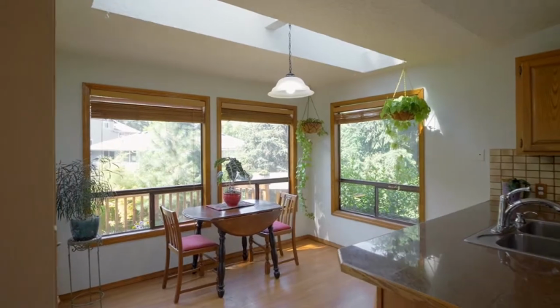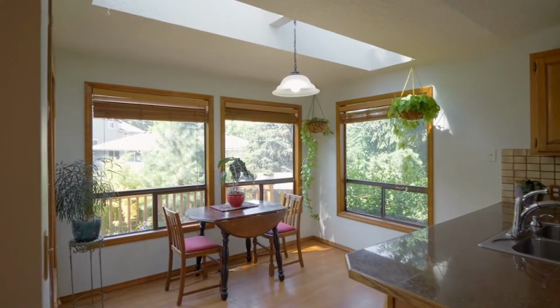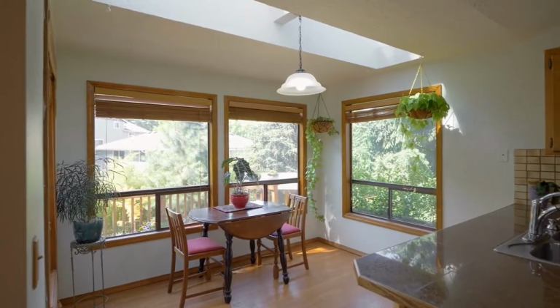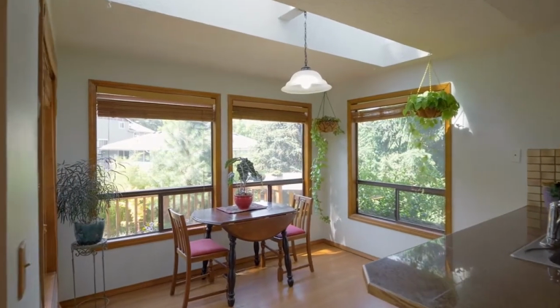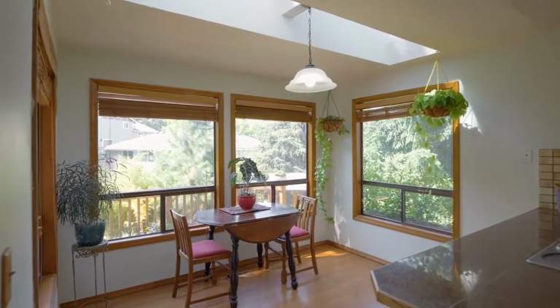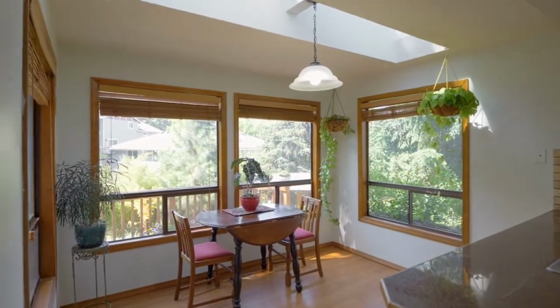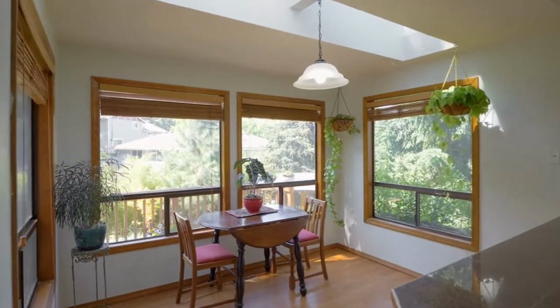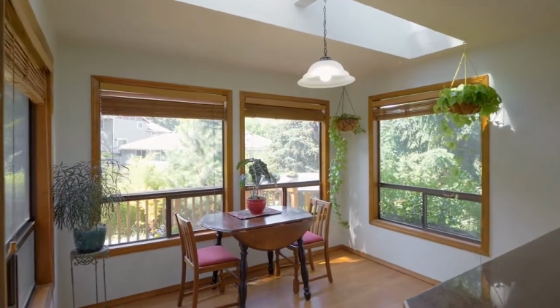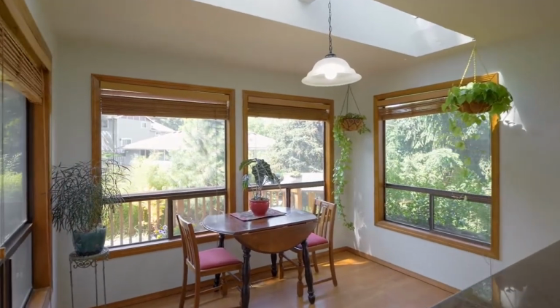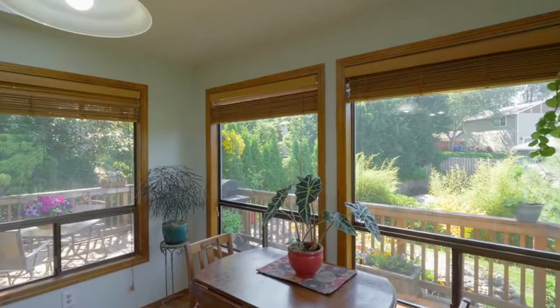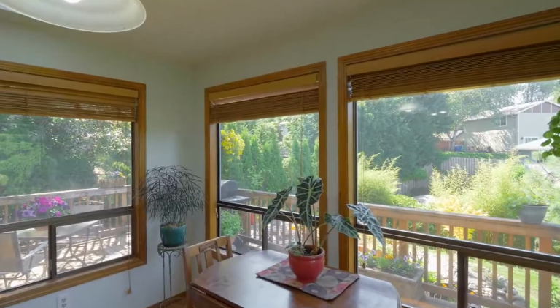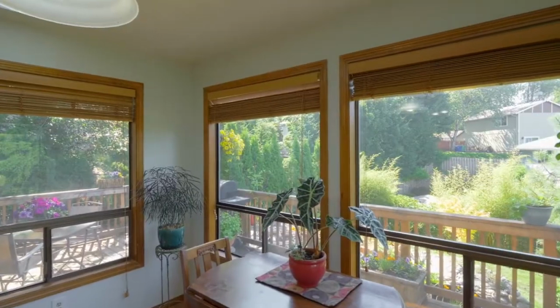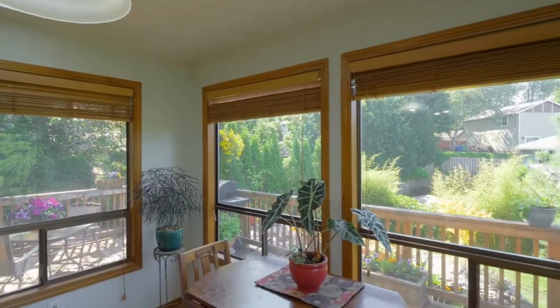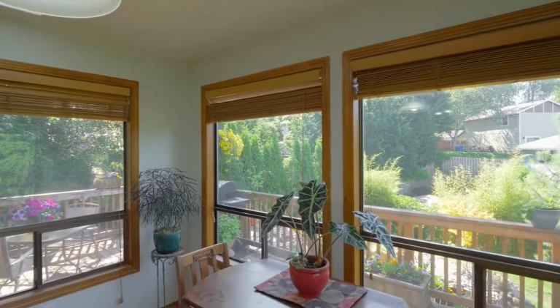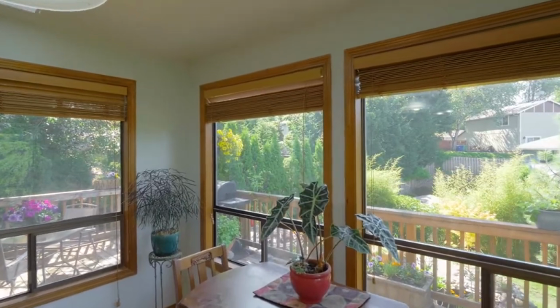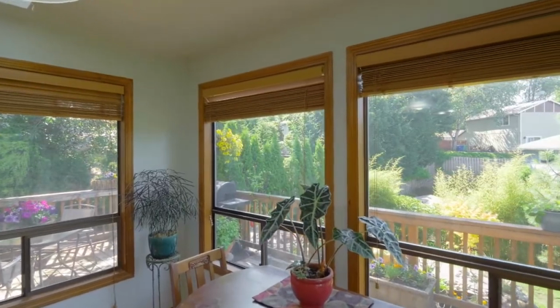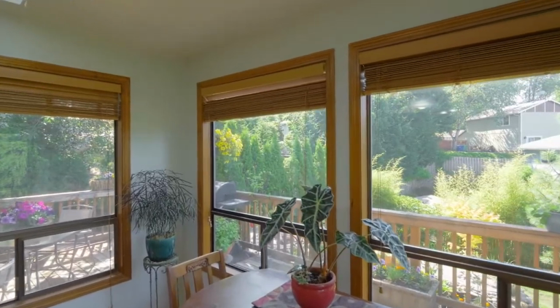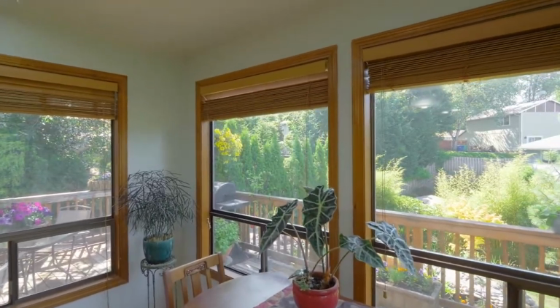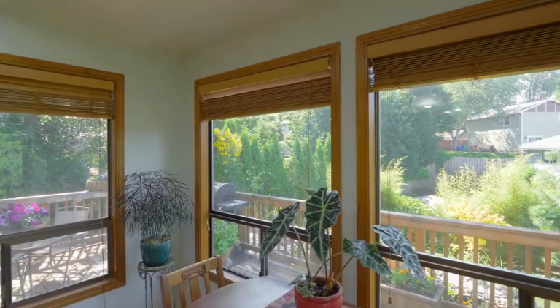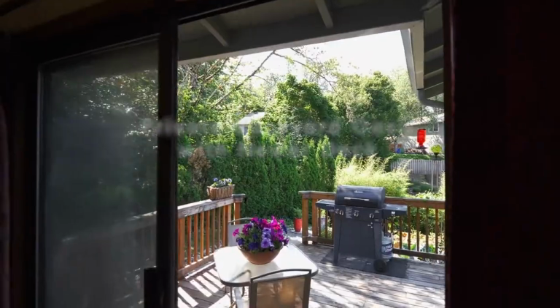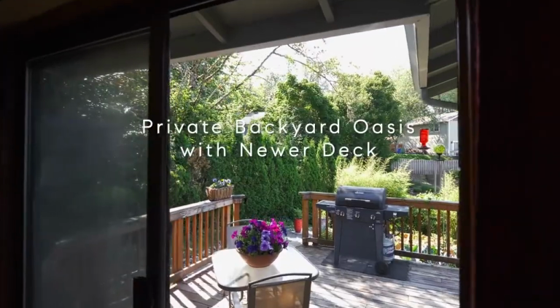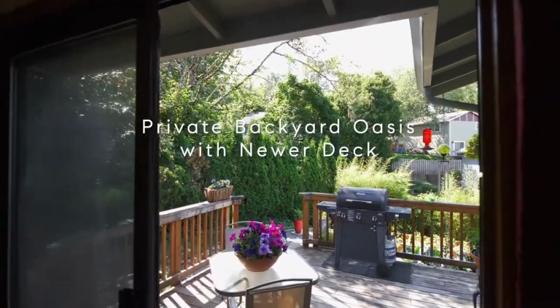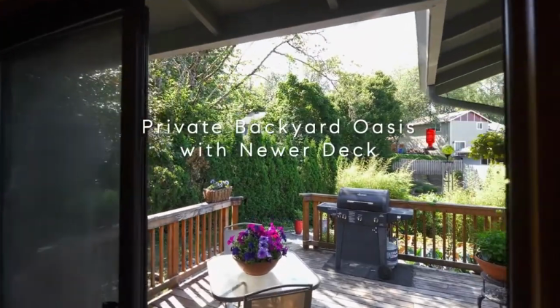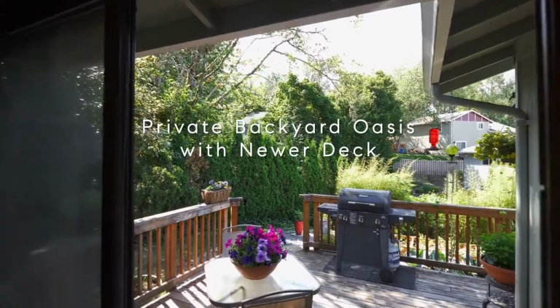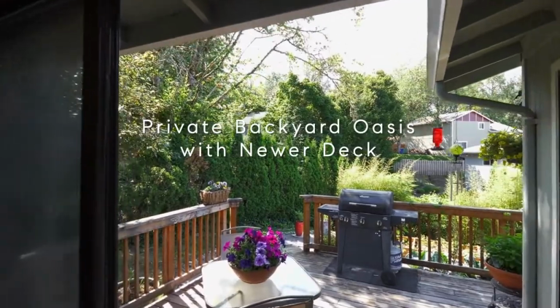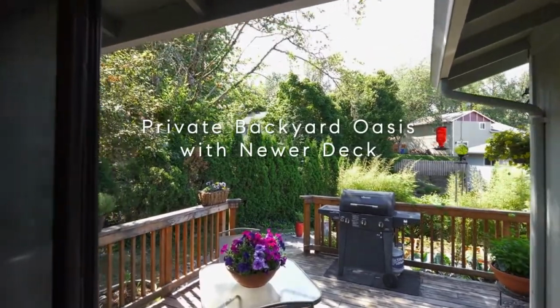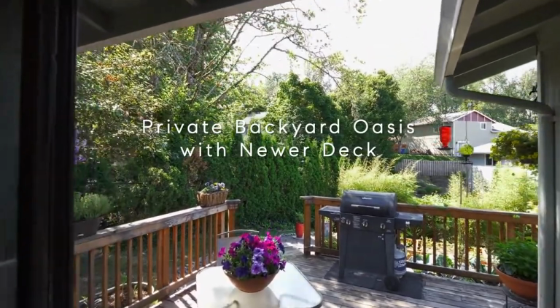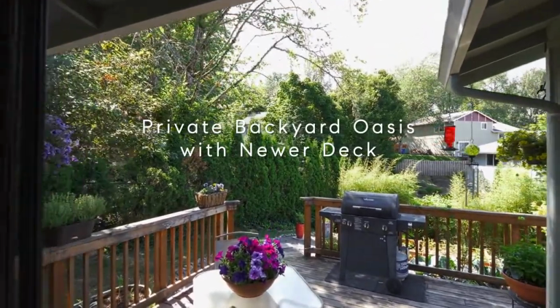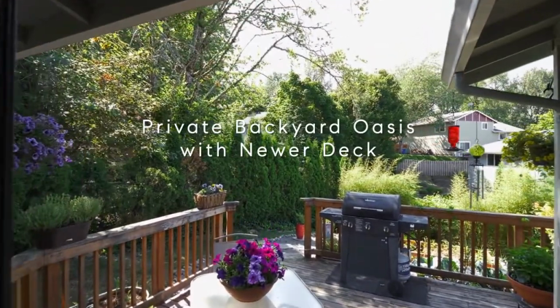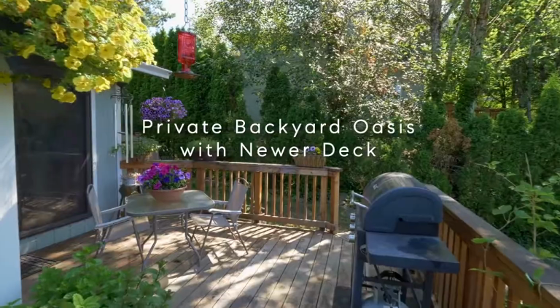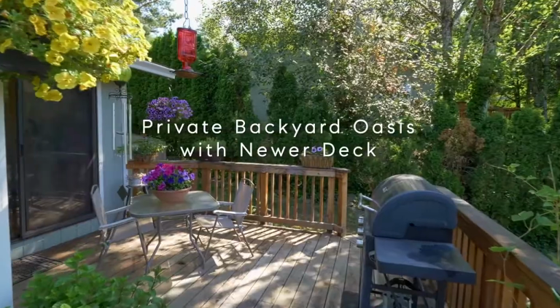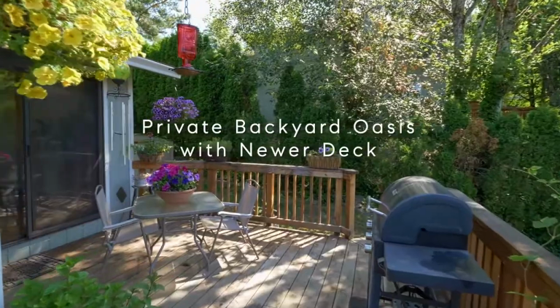Take in the peaceful setting from the sunroom, or enjoy your morning coffee on your newer deck.